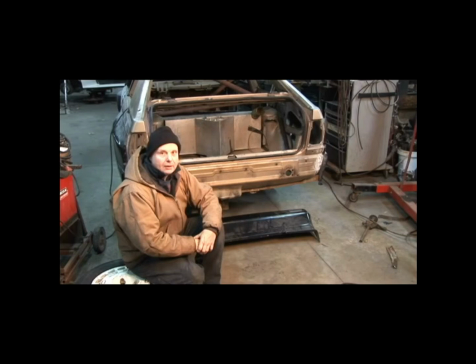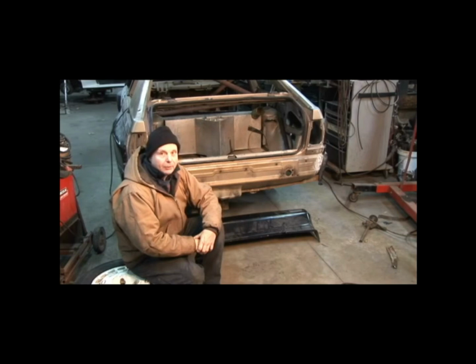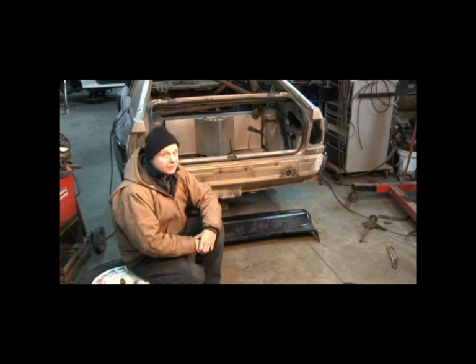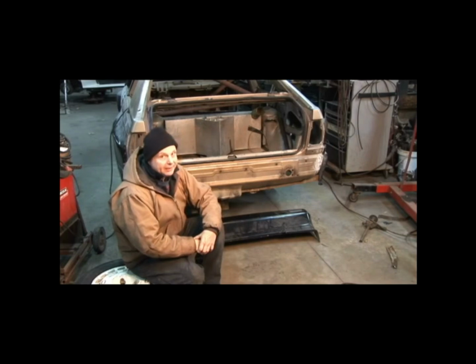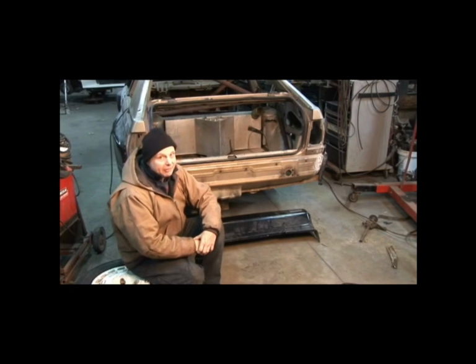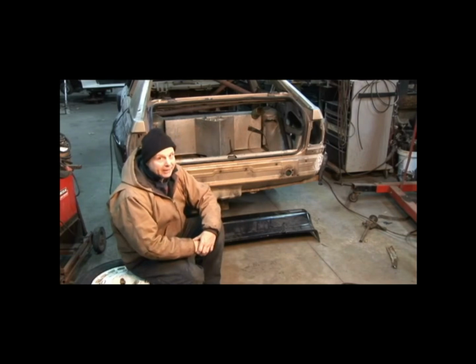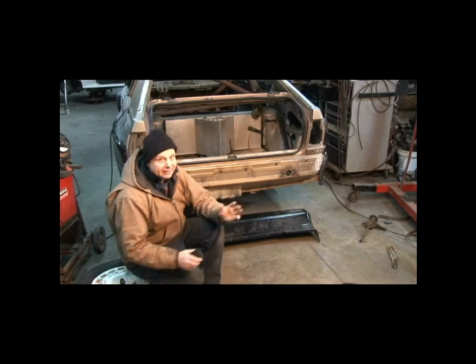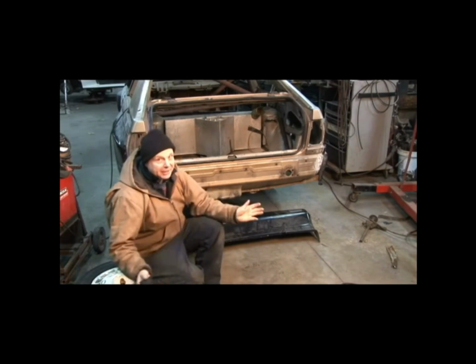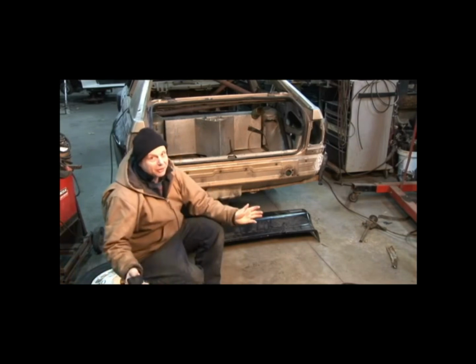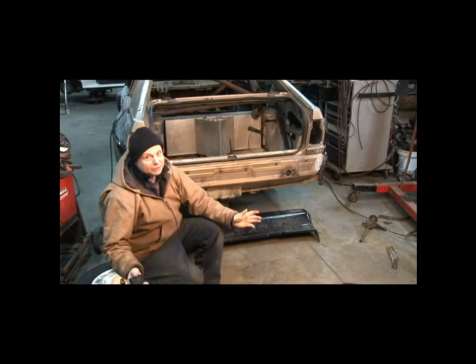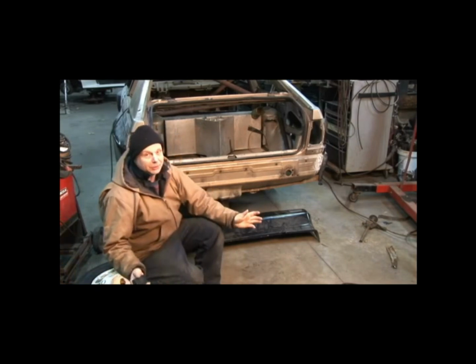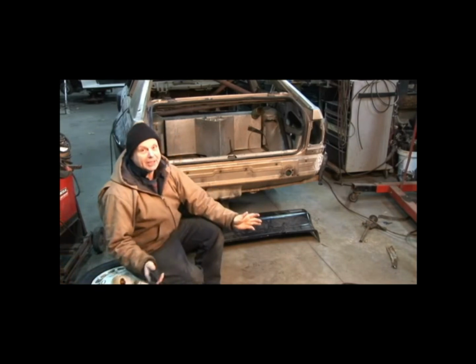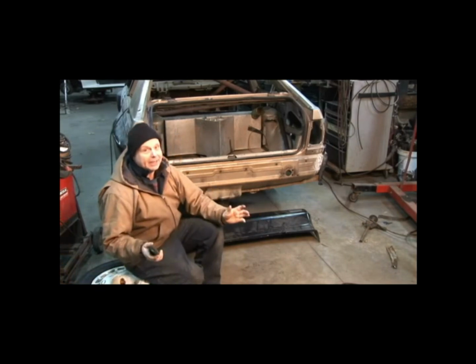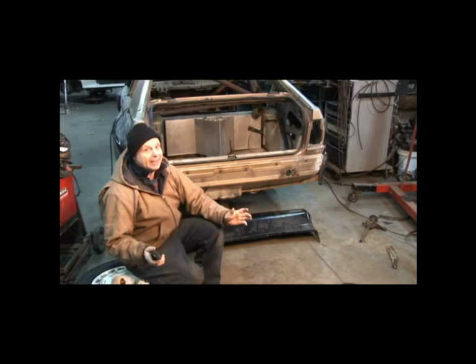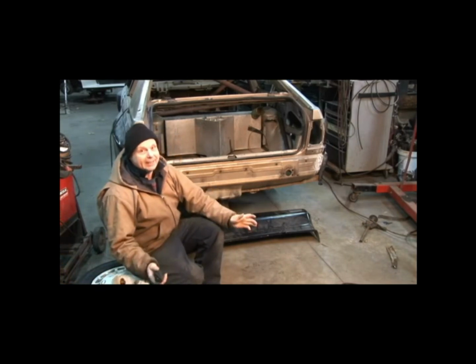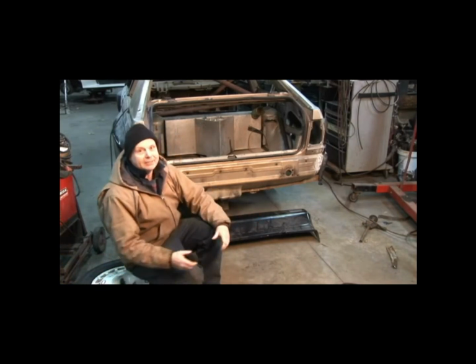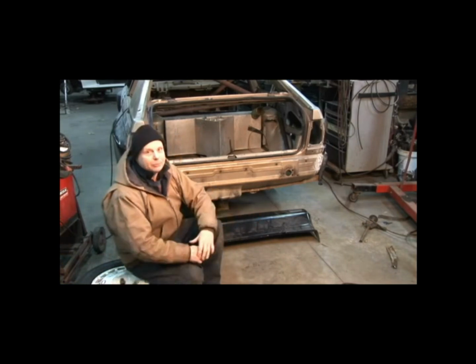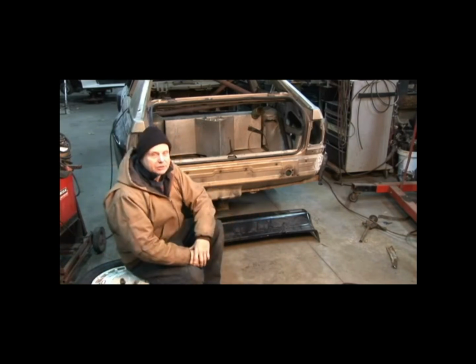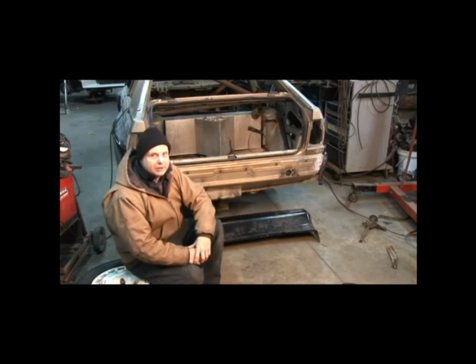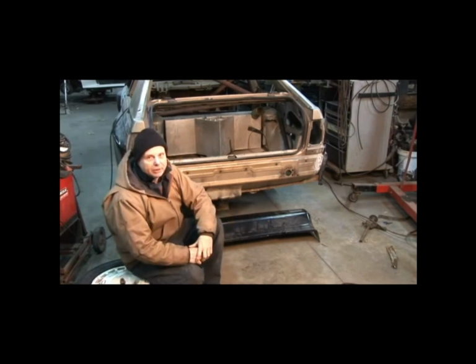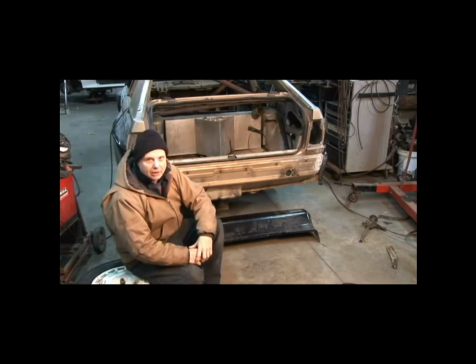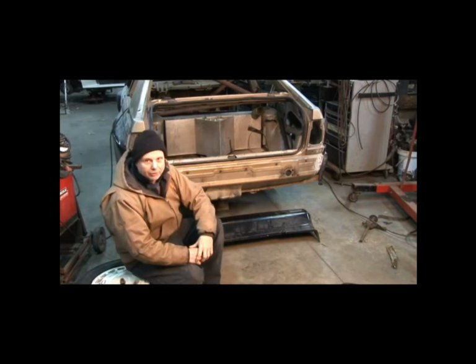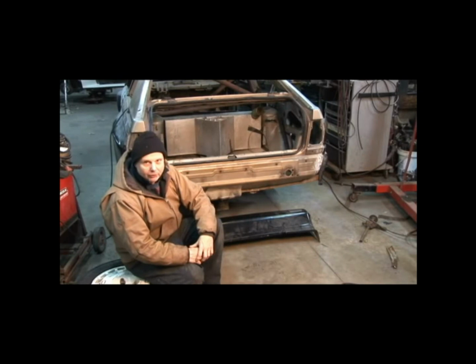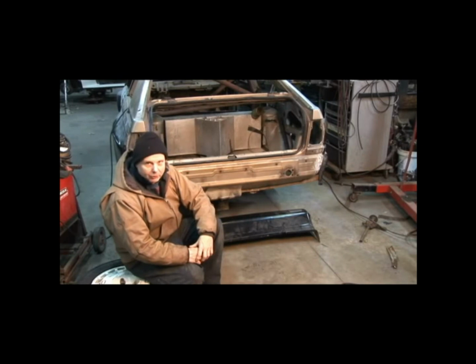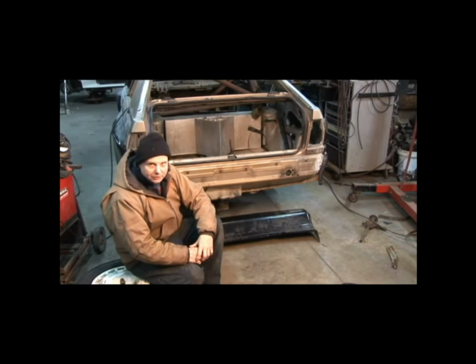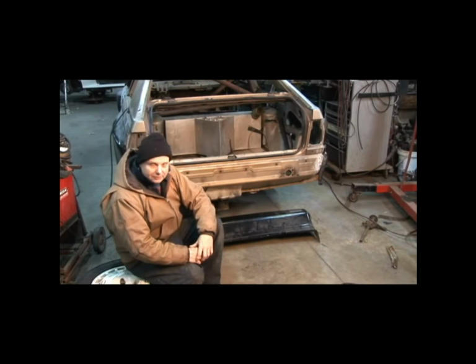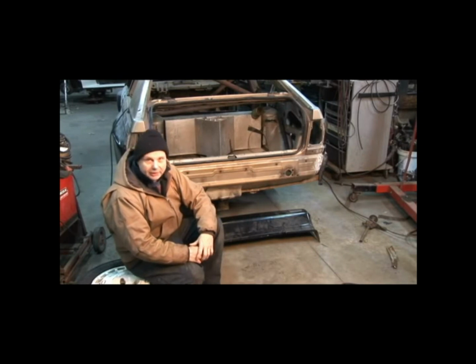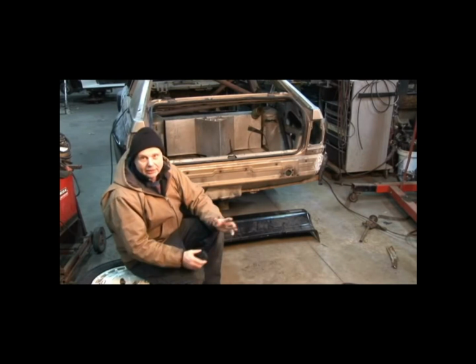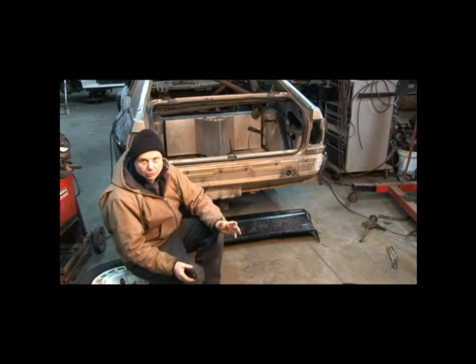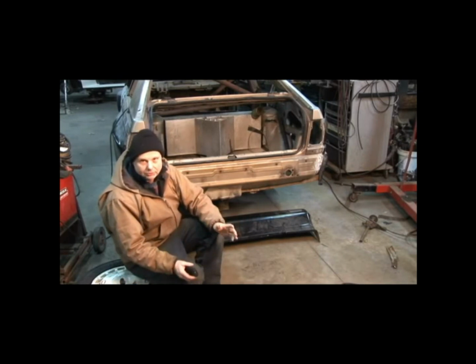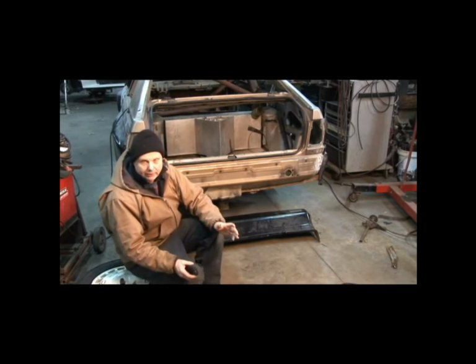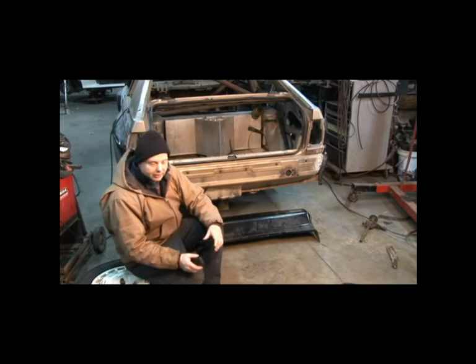Welcome back everybody, thank you very much for showing up again. We're just continuing on with the rear of the Quattro, or the A2 Quattro, the rally car.